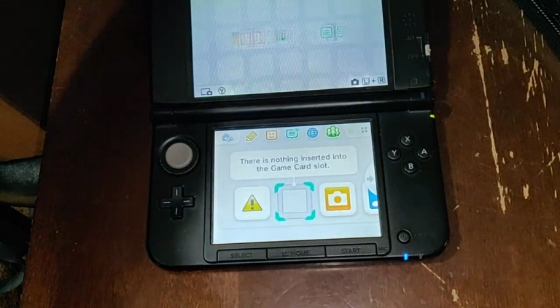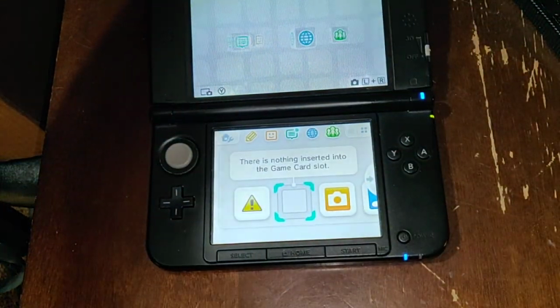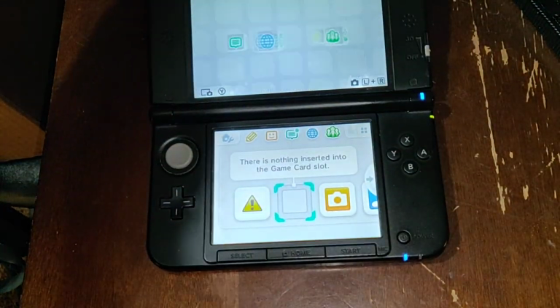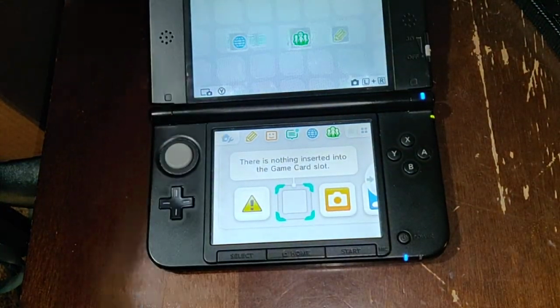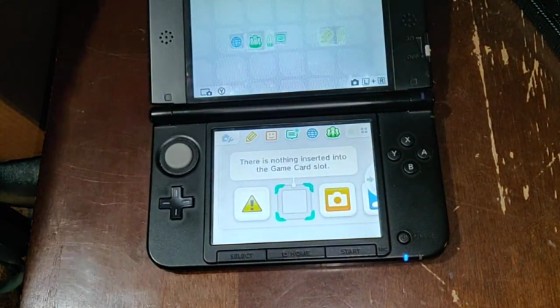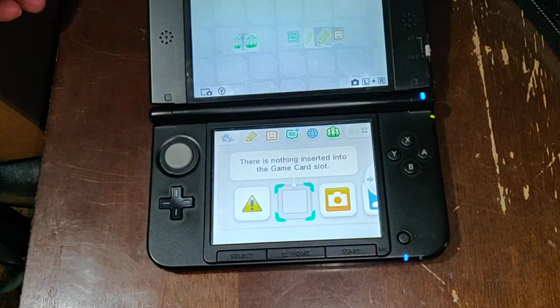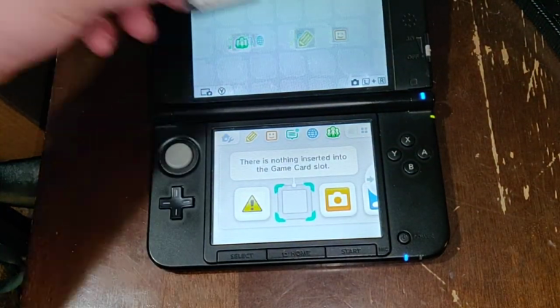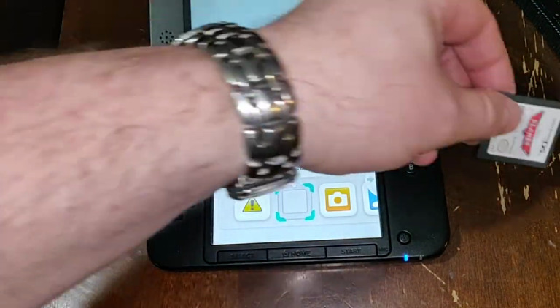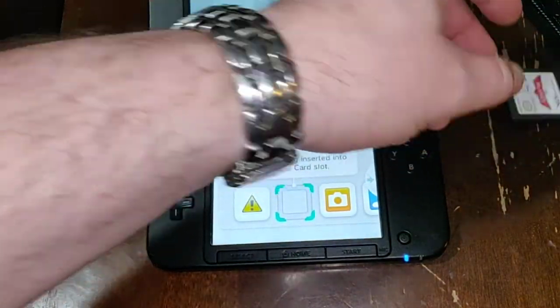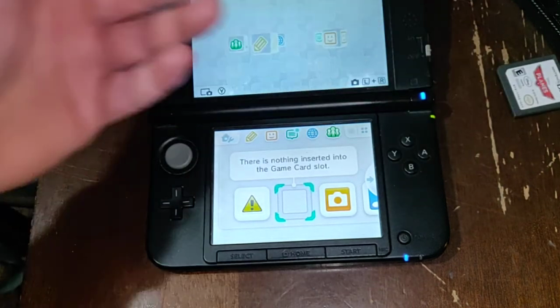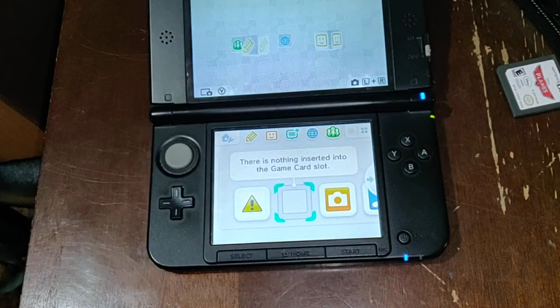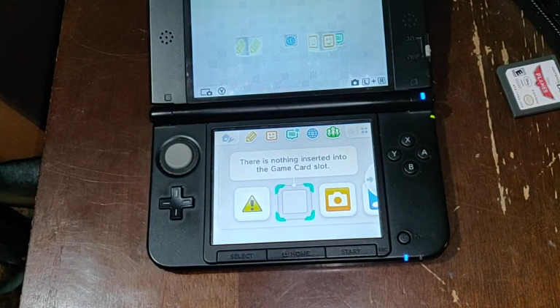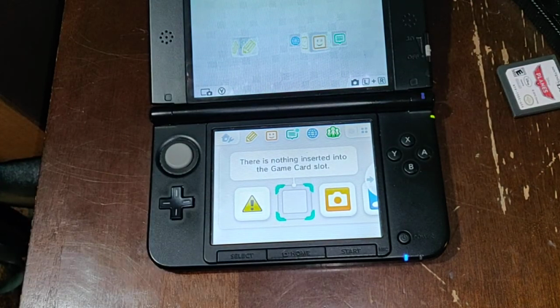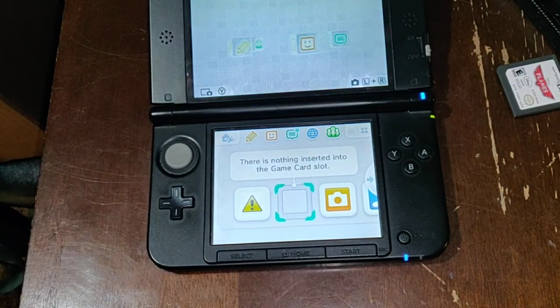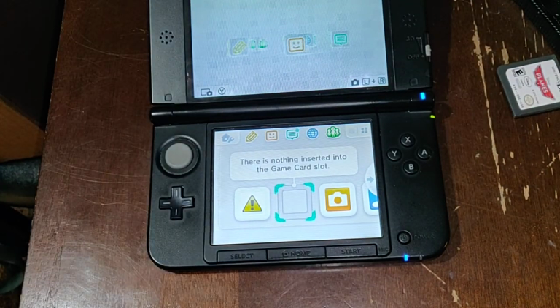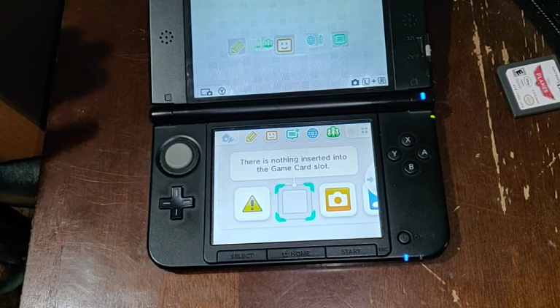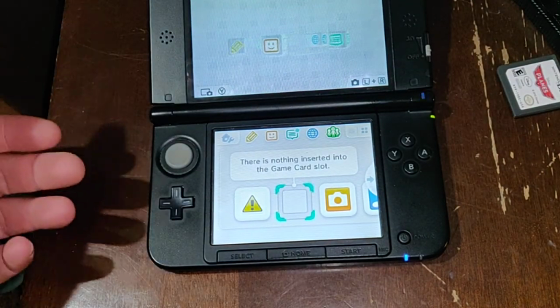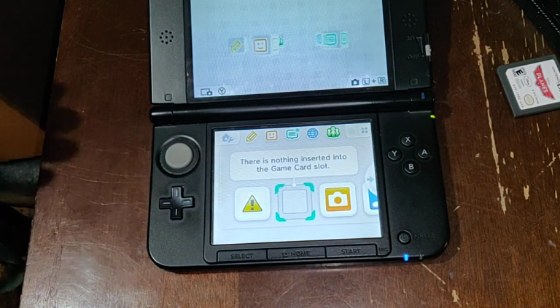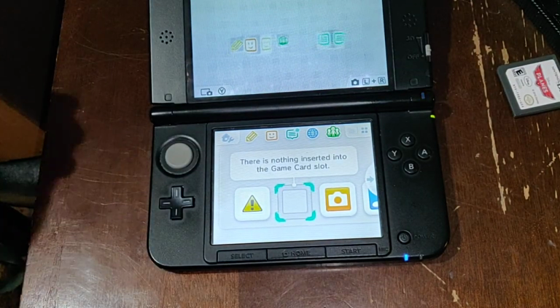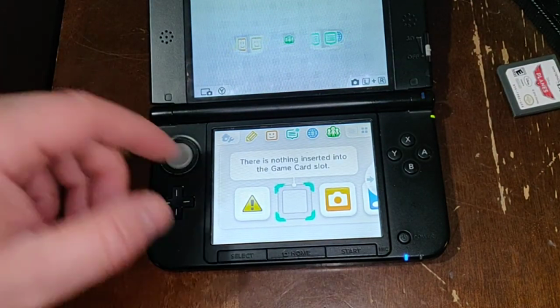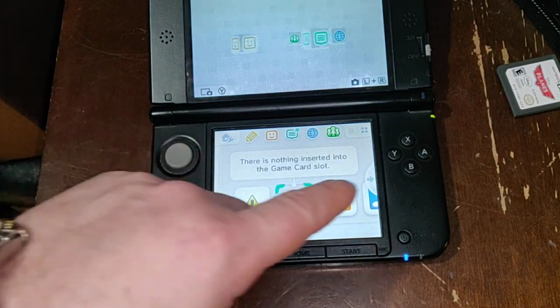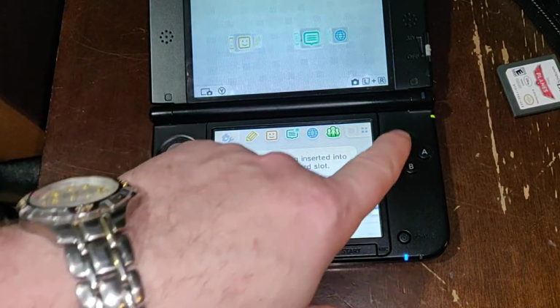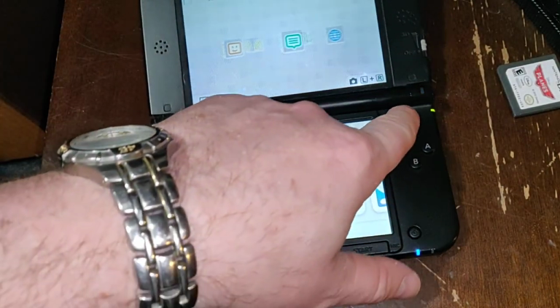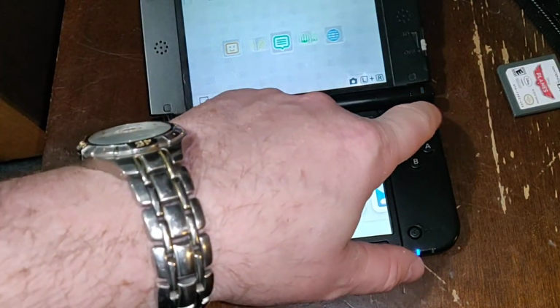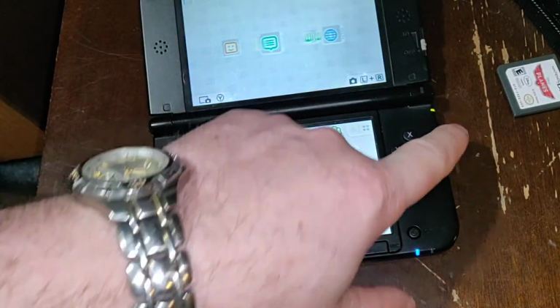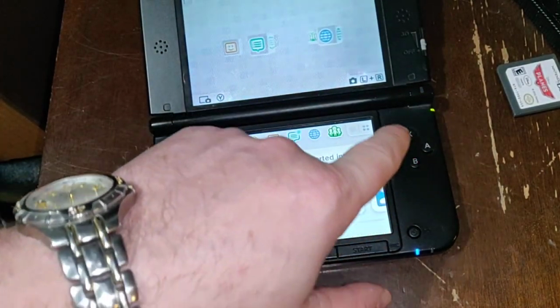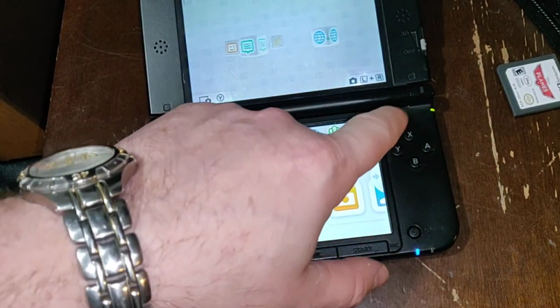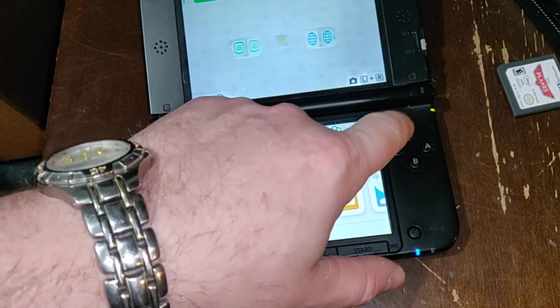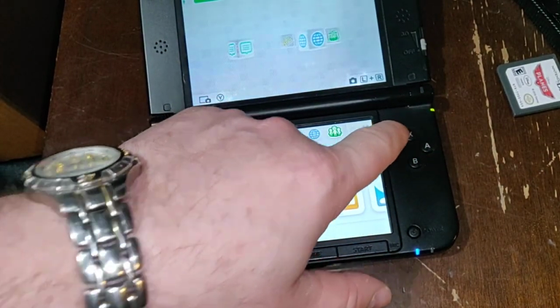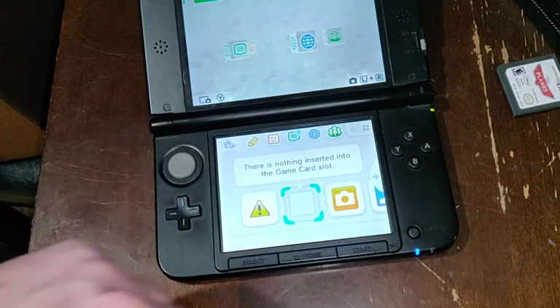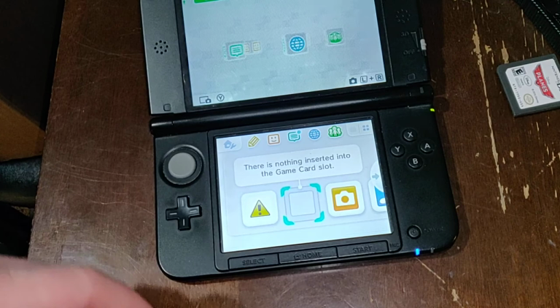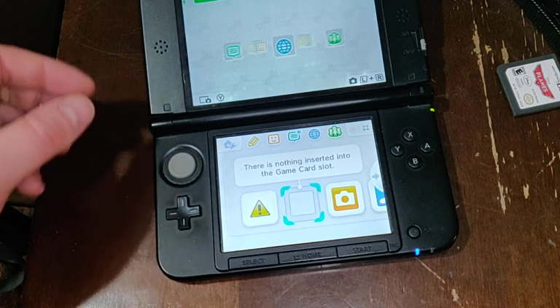Unfortunately, it's not the new 3DS. I kind of assumed that it was — I made a mistake there.